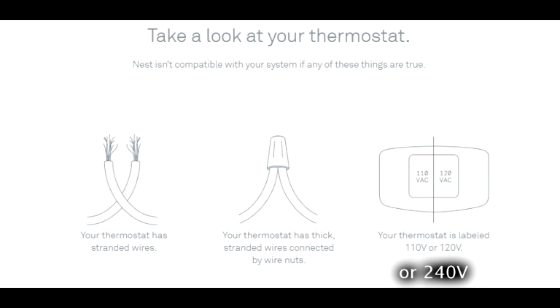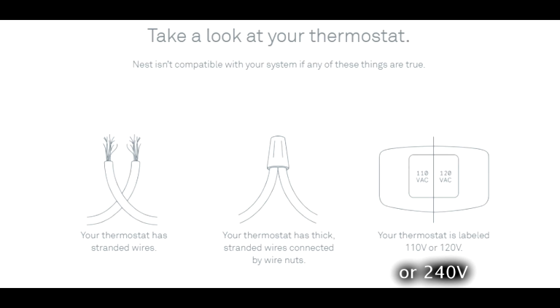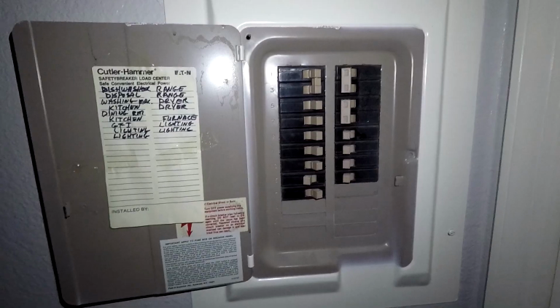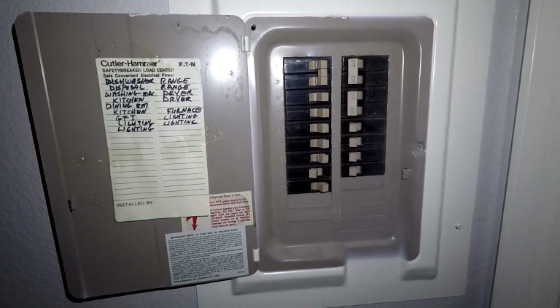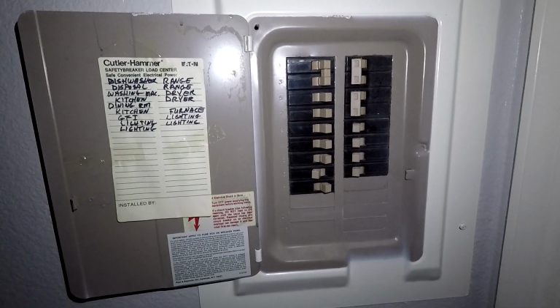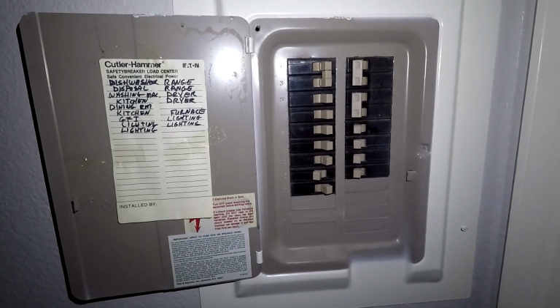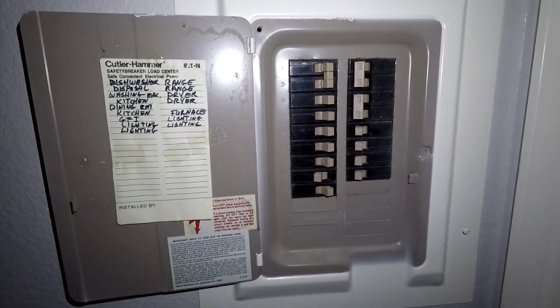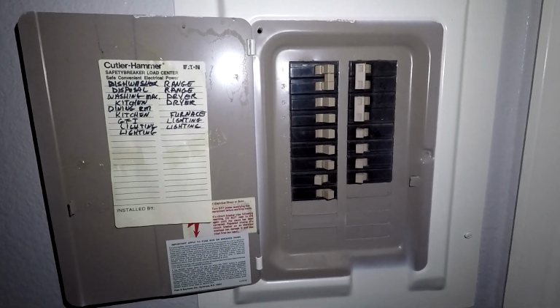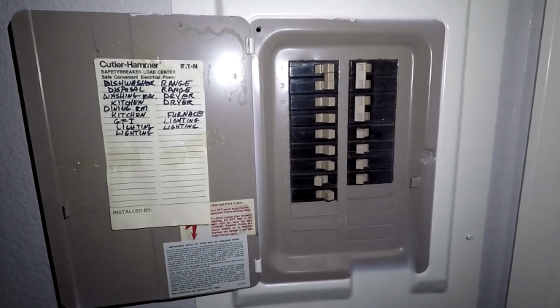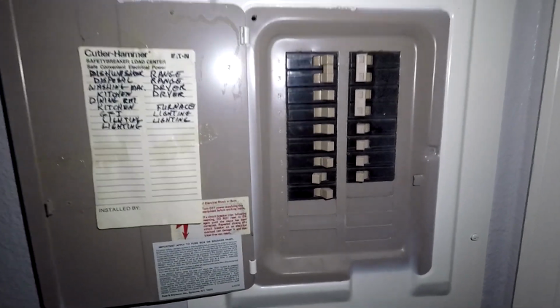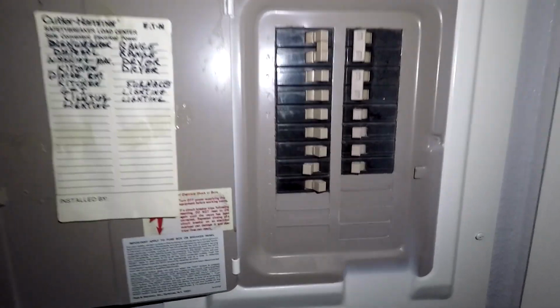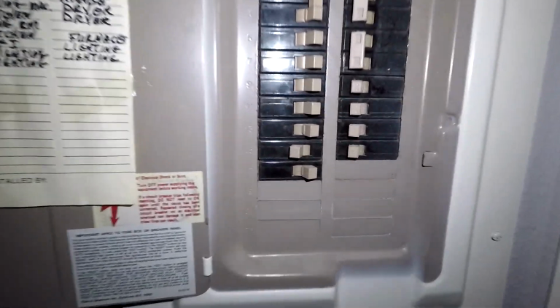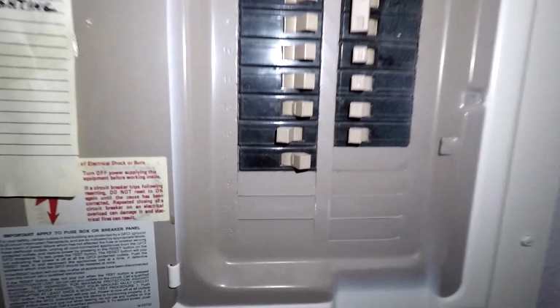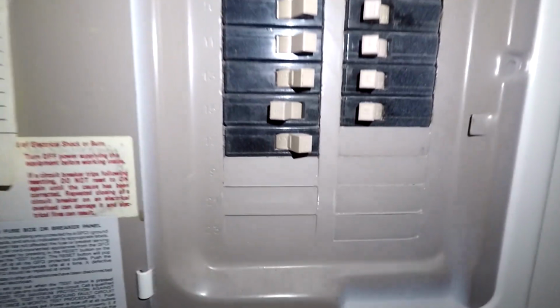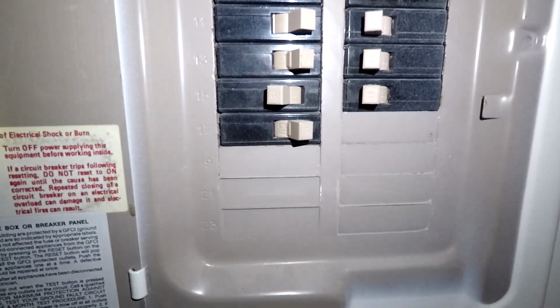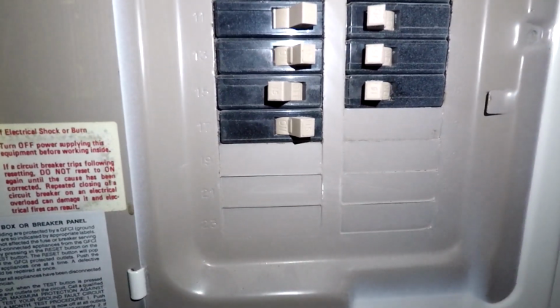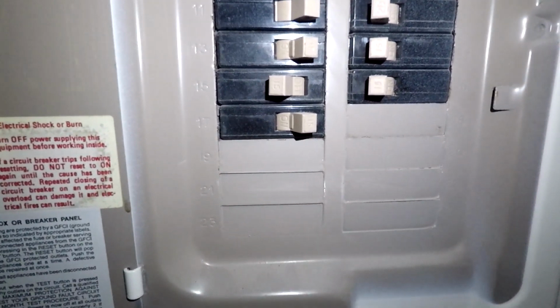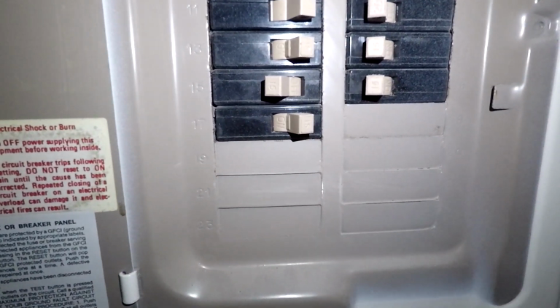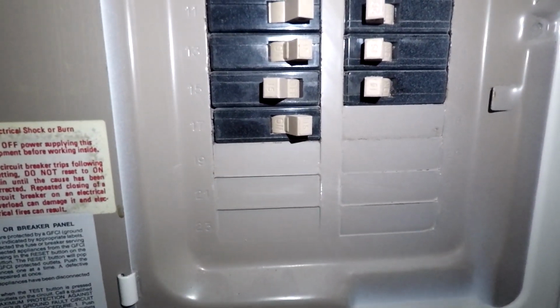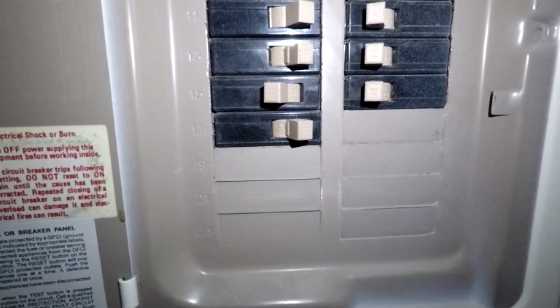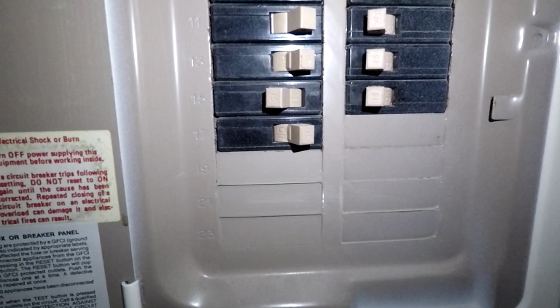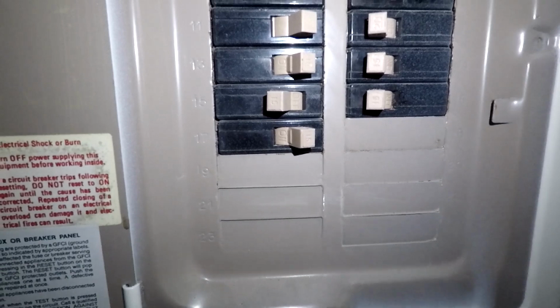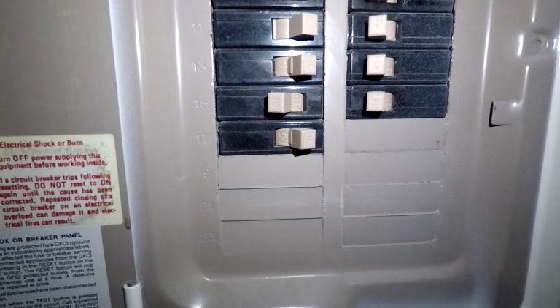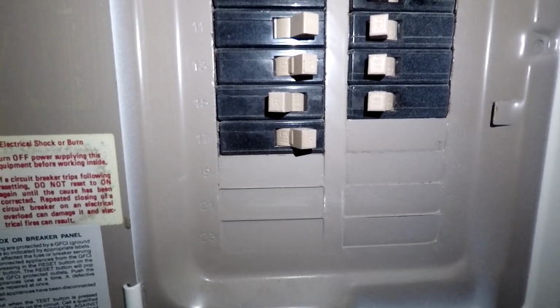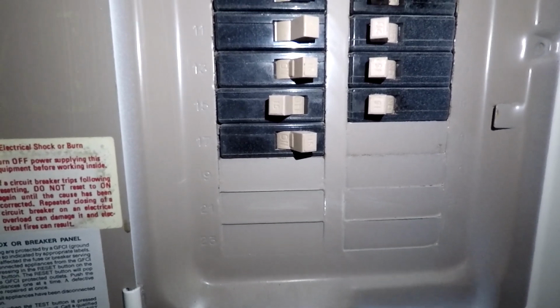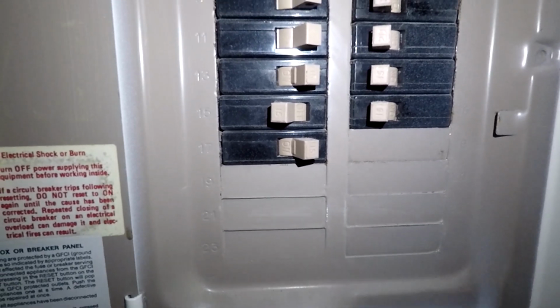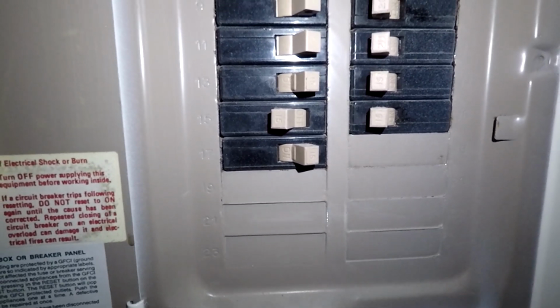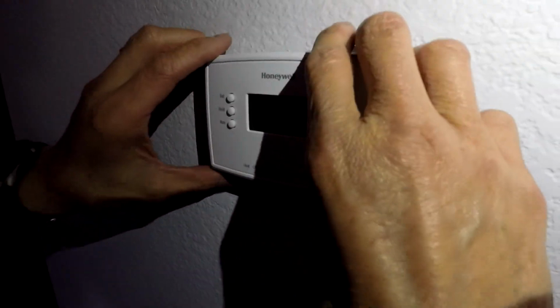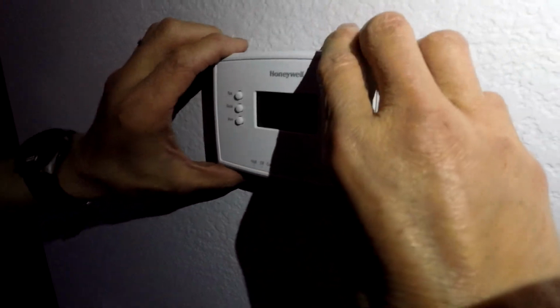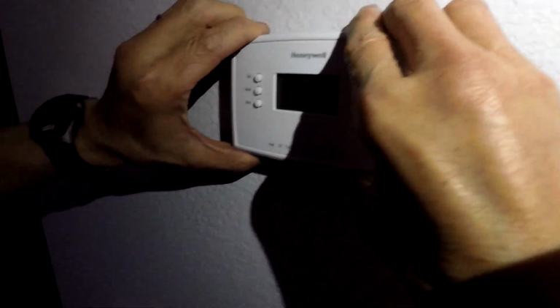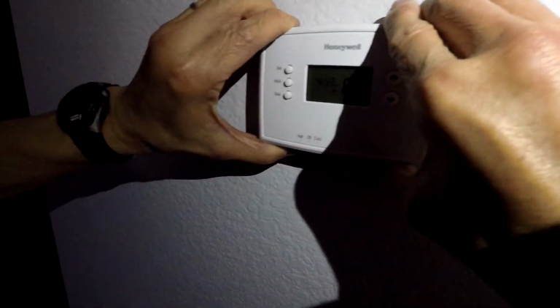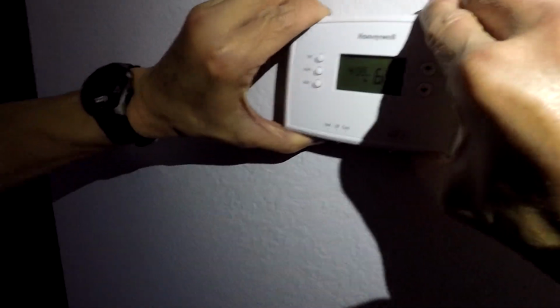Once you figure that out, the first thing you want to do is turn off the breaker that controls the thermostat, and then go ahead and take your thermostat off.